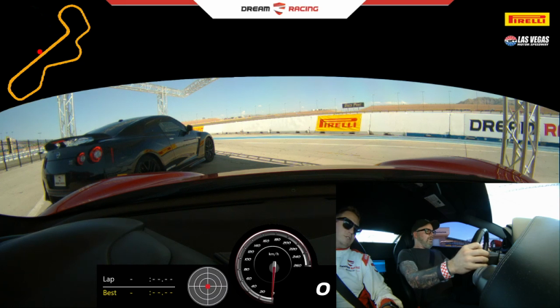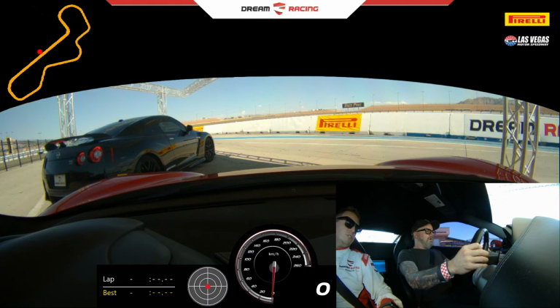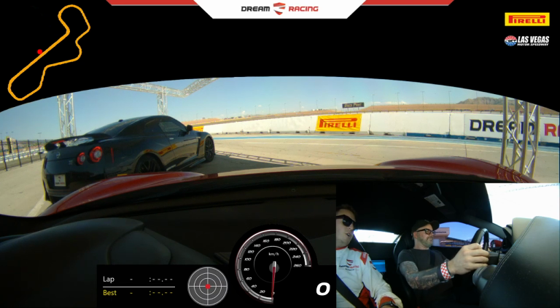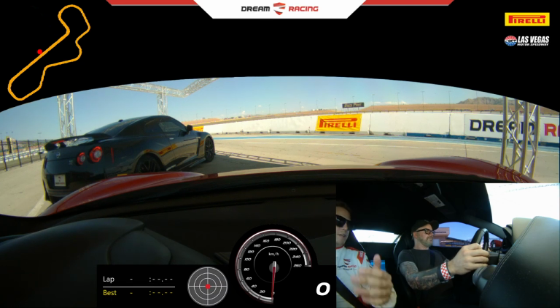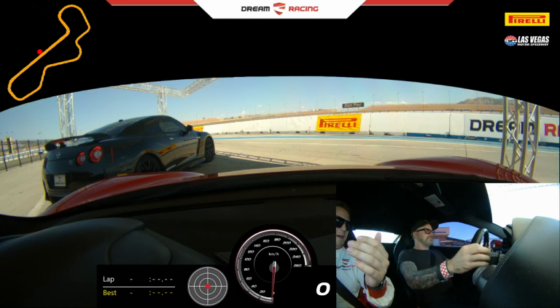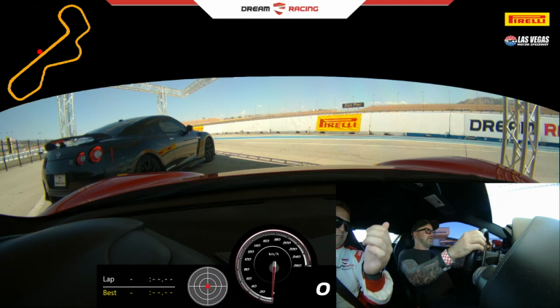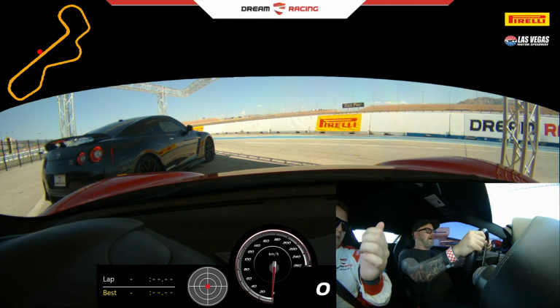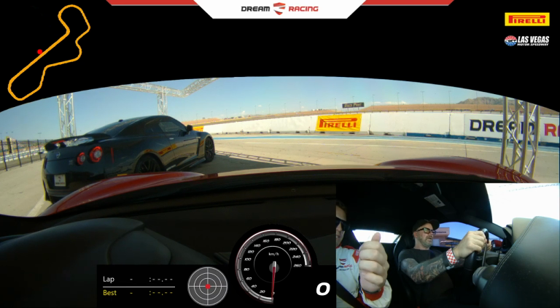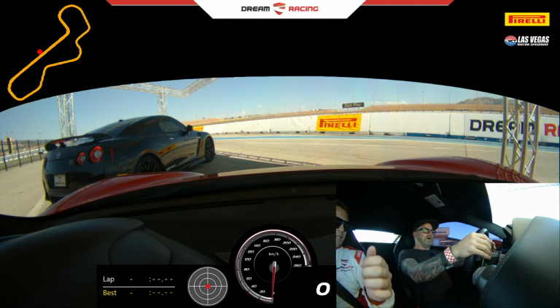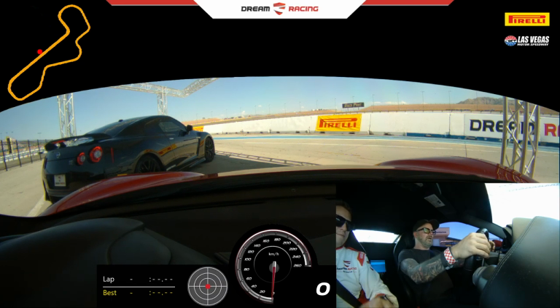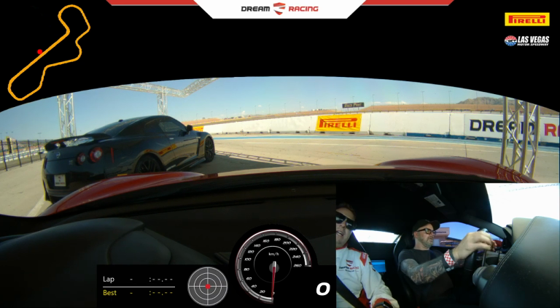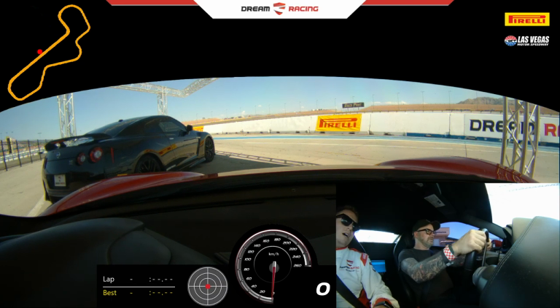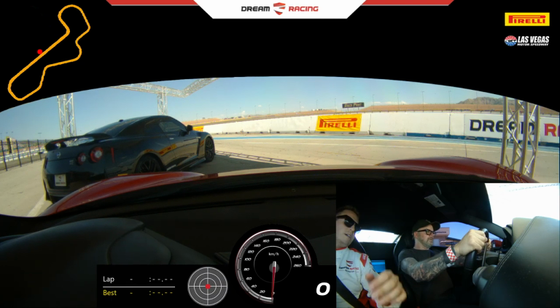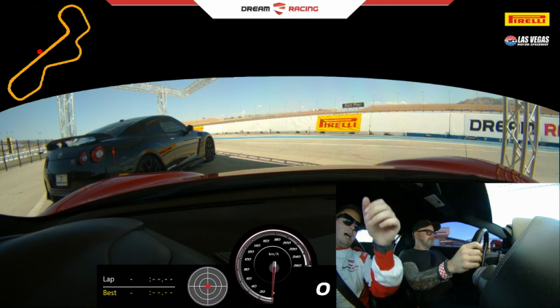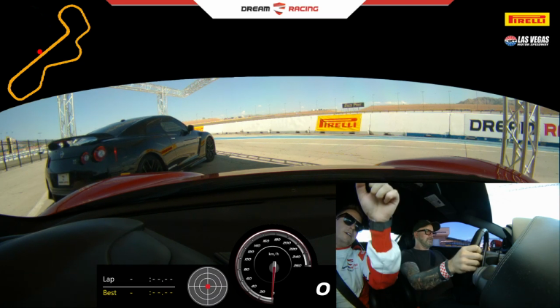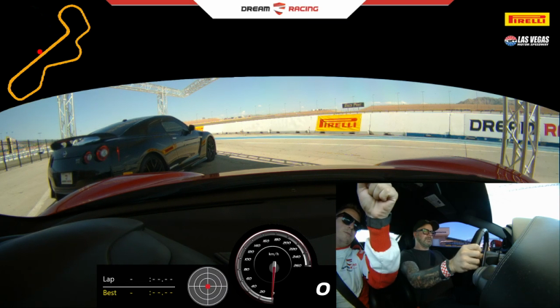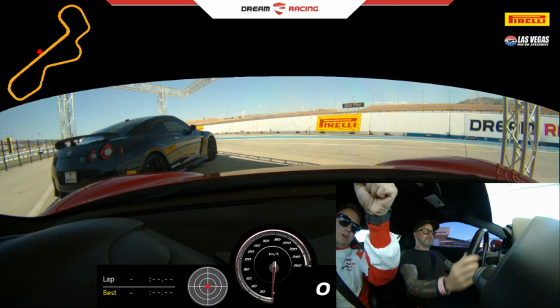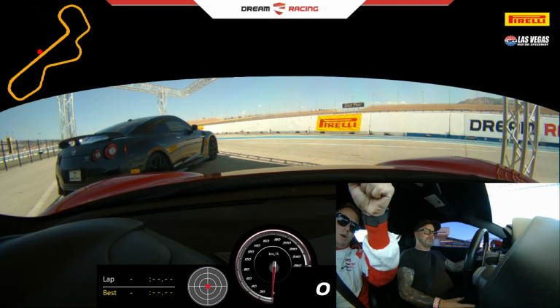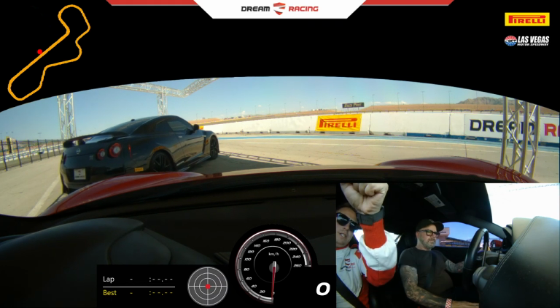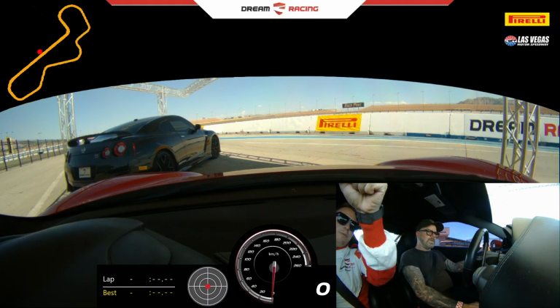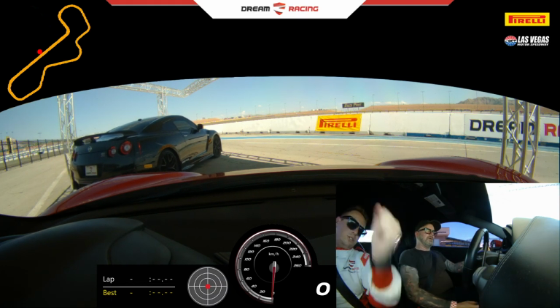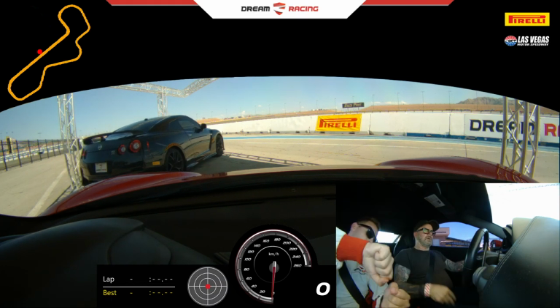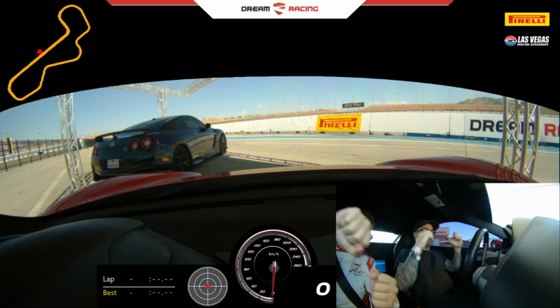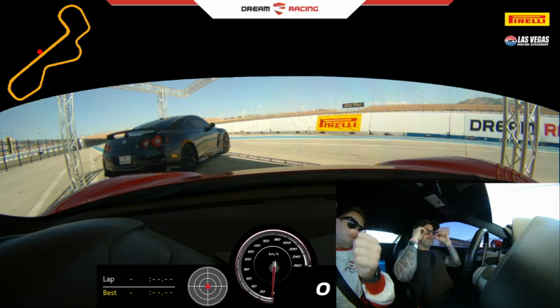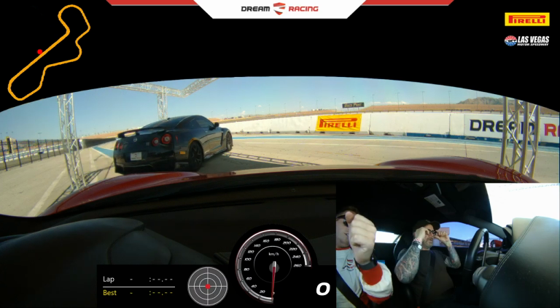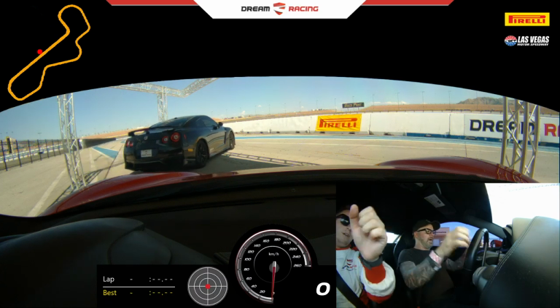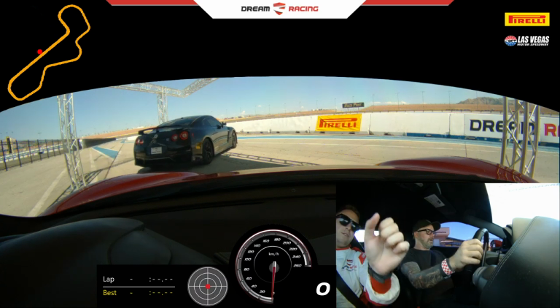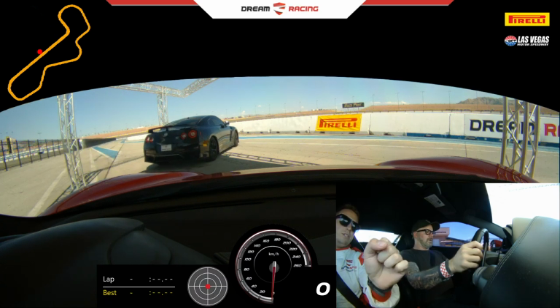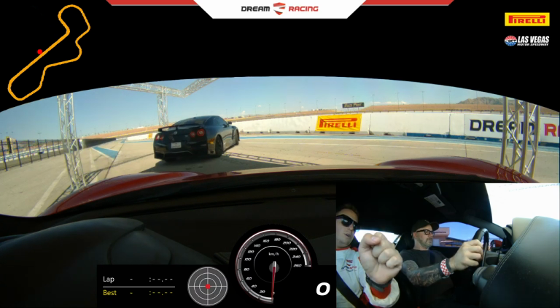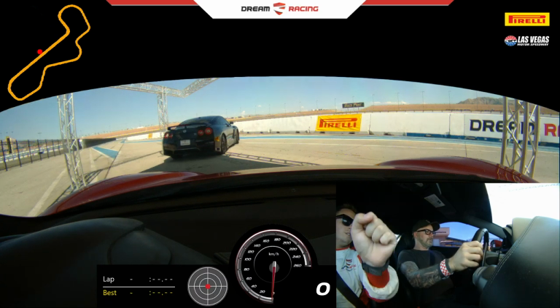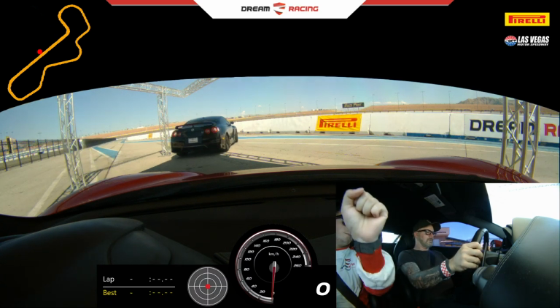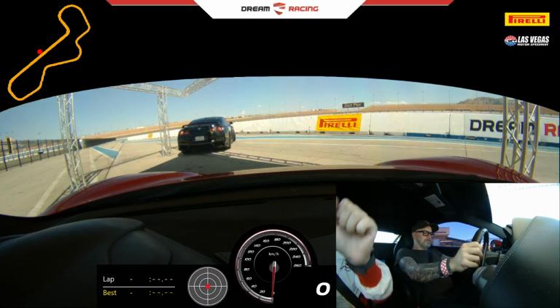Because the higher you are holding, the more torque you're going to put on the wheel. If you hold it lower, it's smoother.